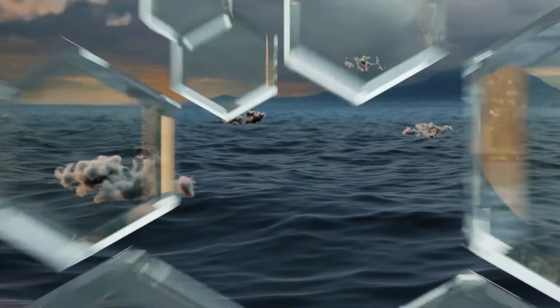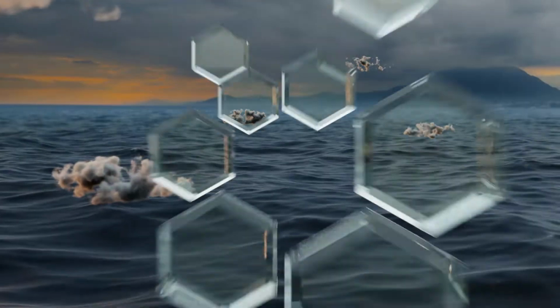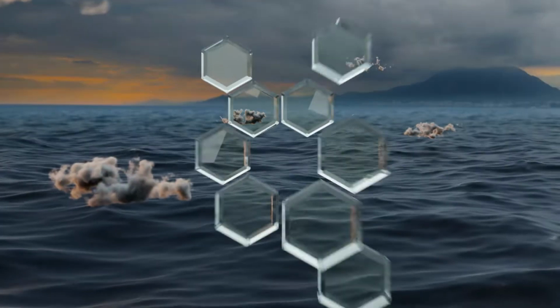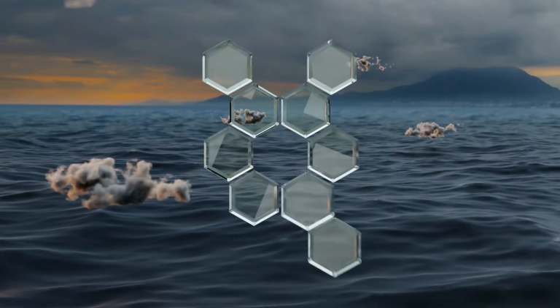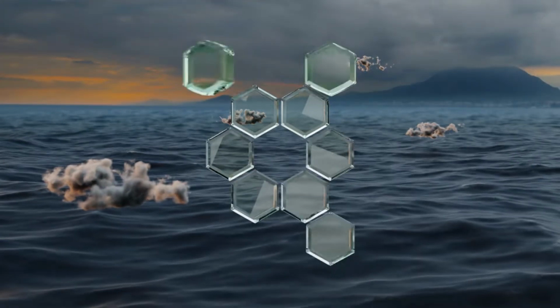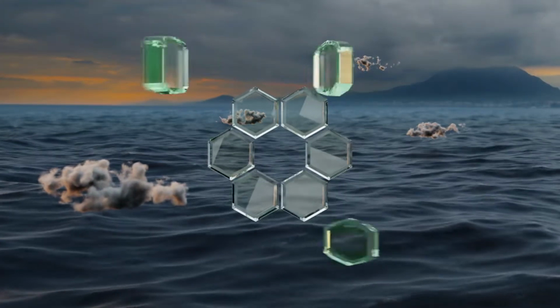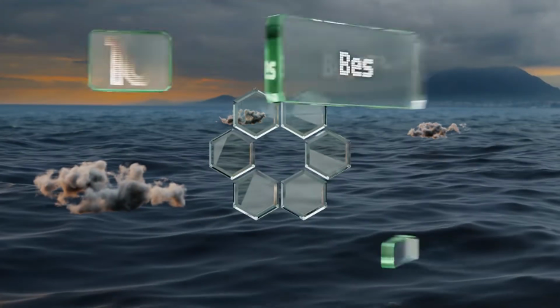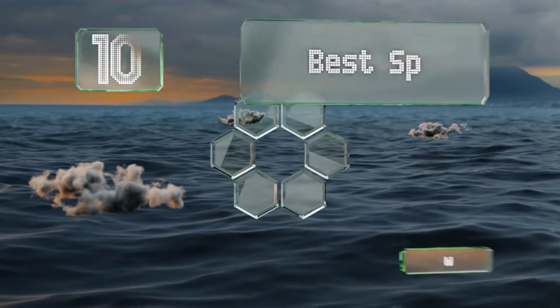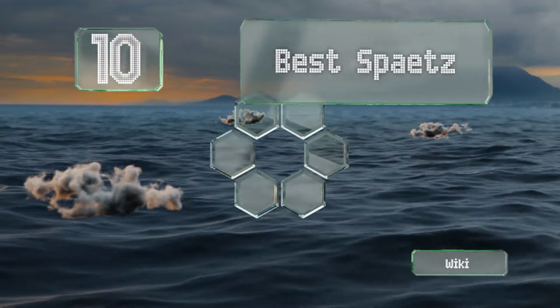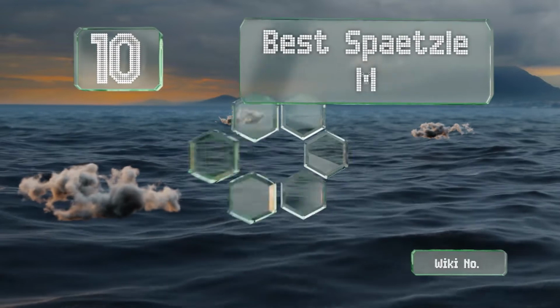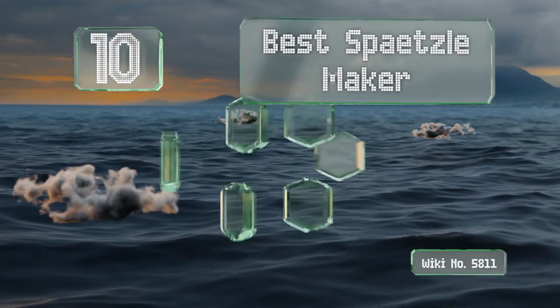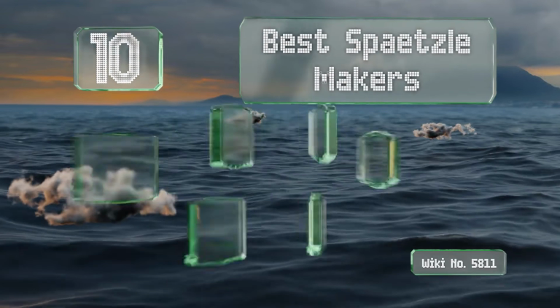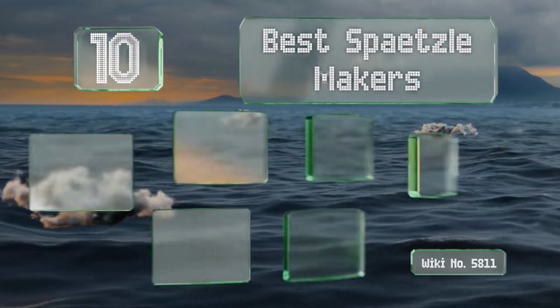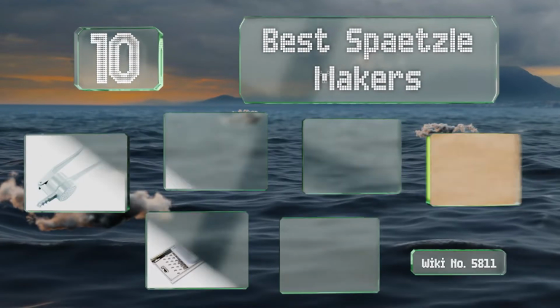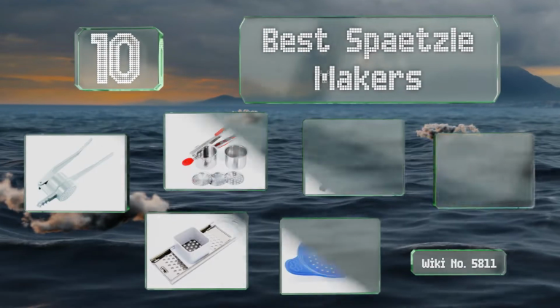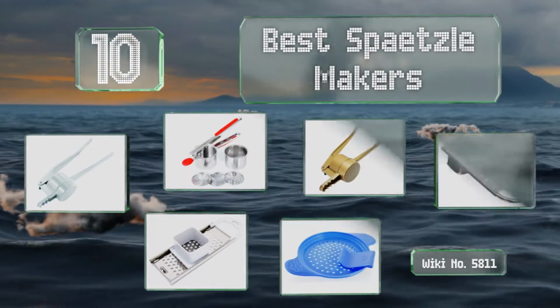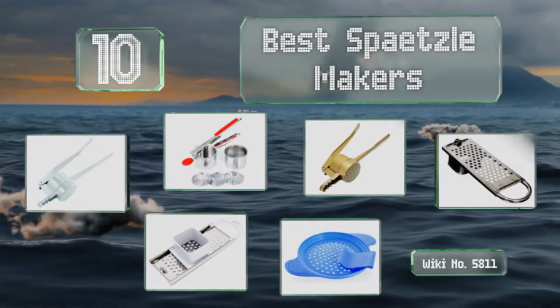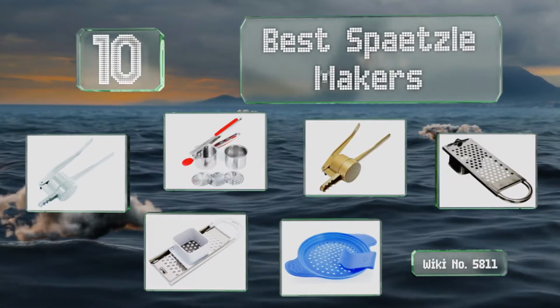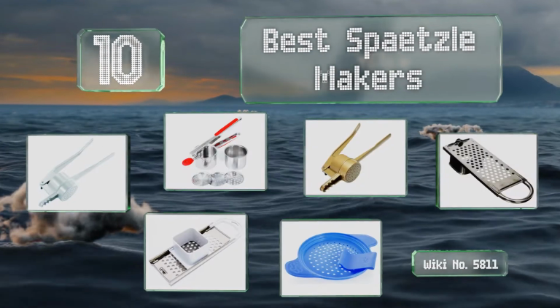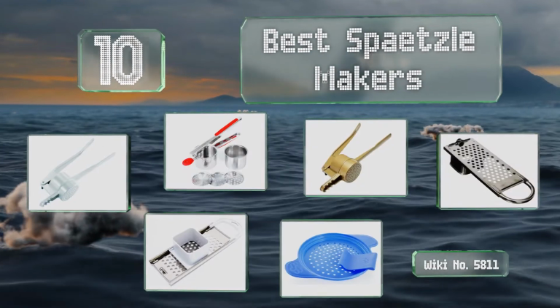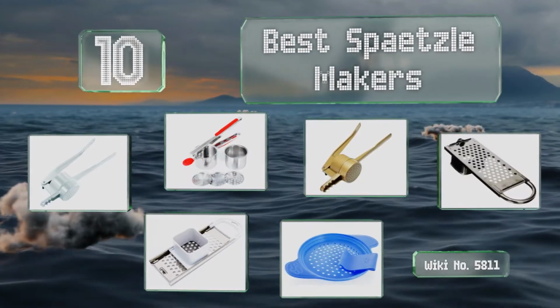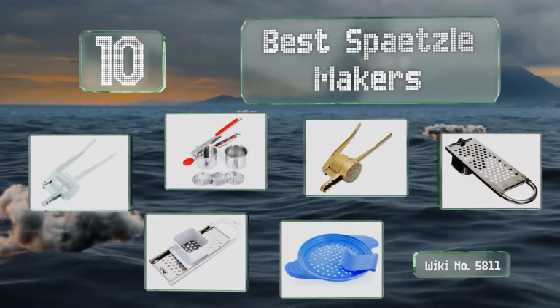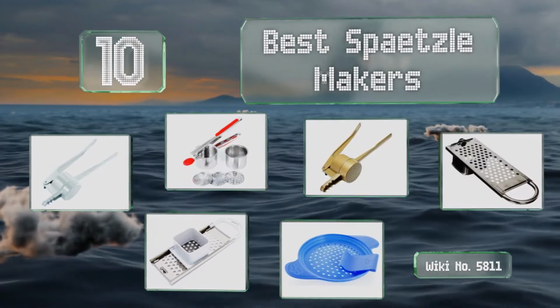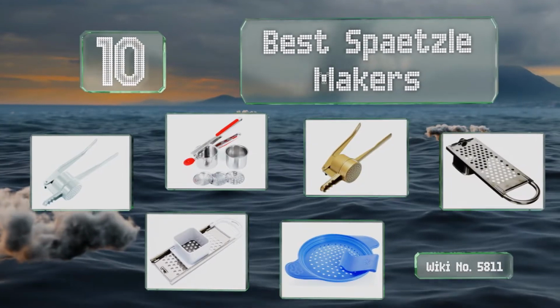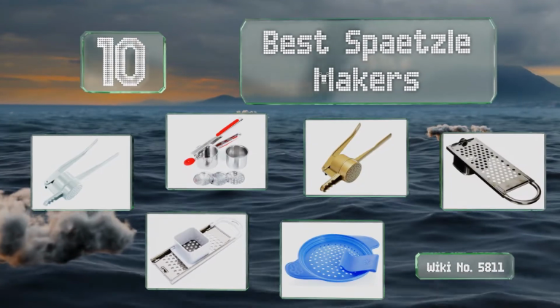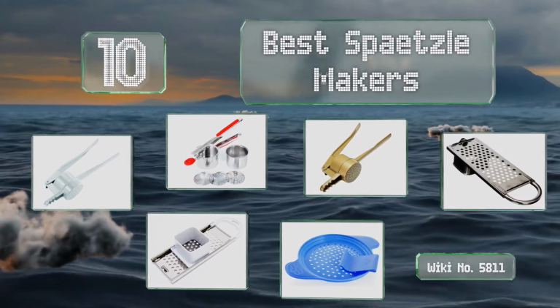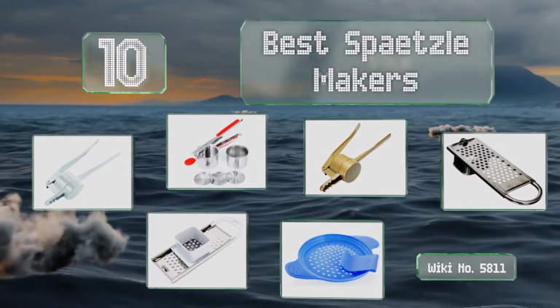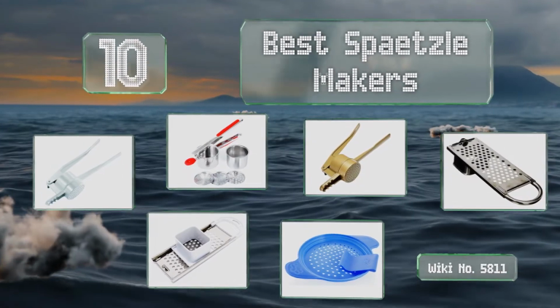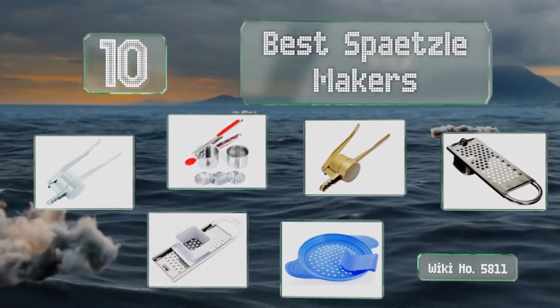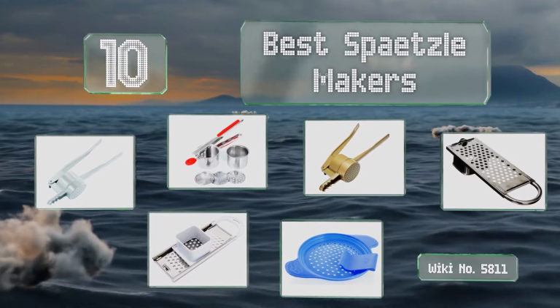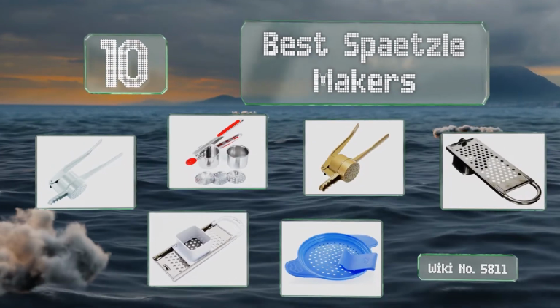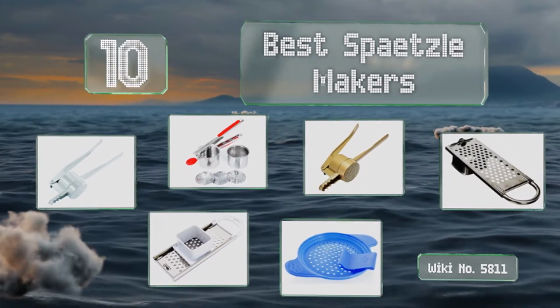EasyVid presents the 10 best spatzle makers. Let's get started with the list.